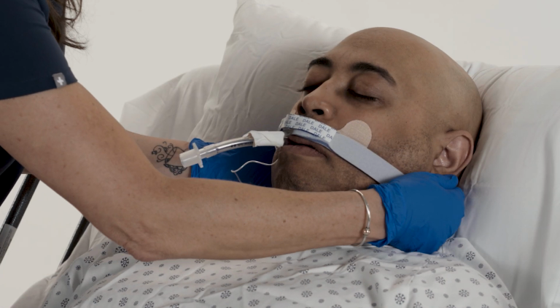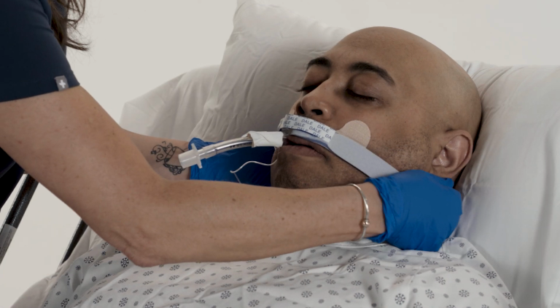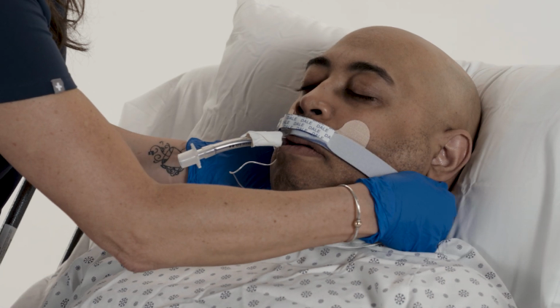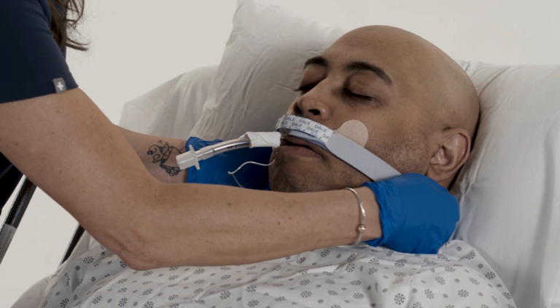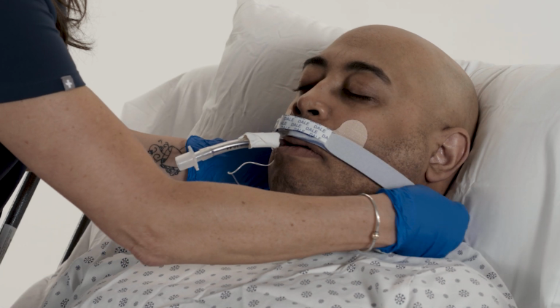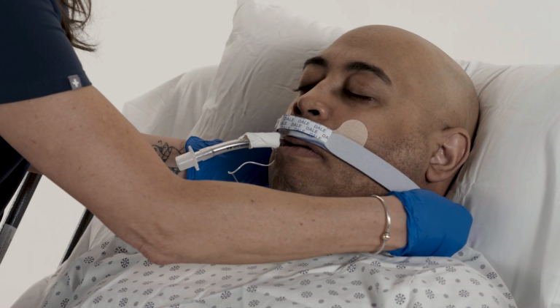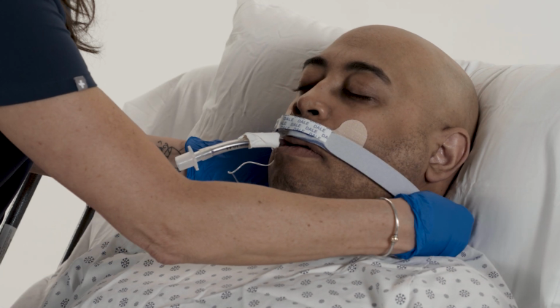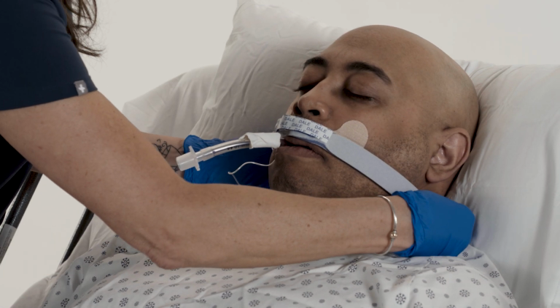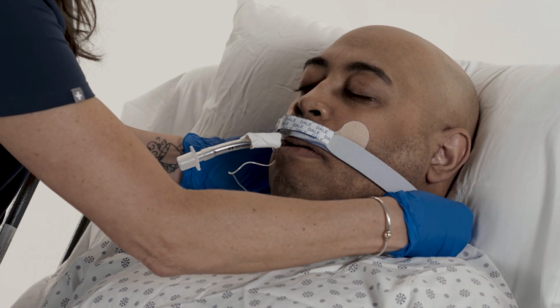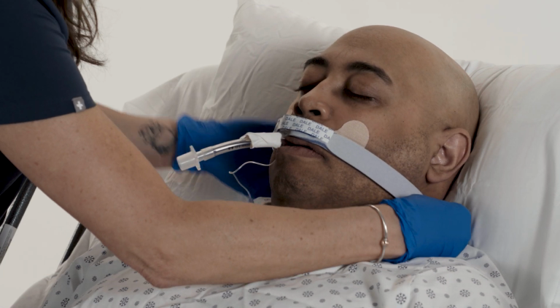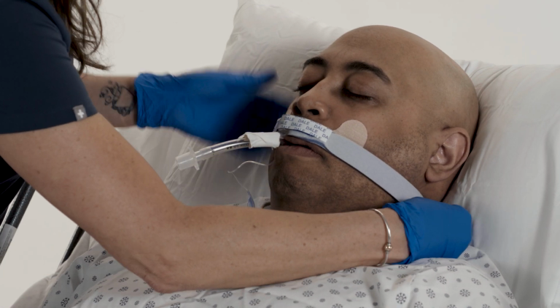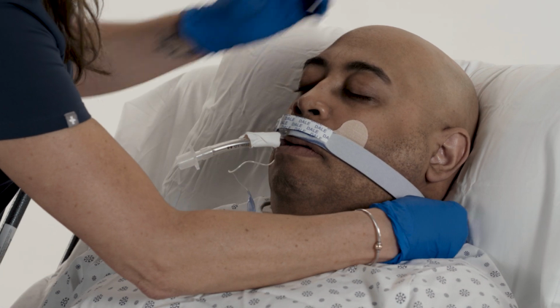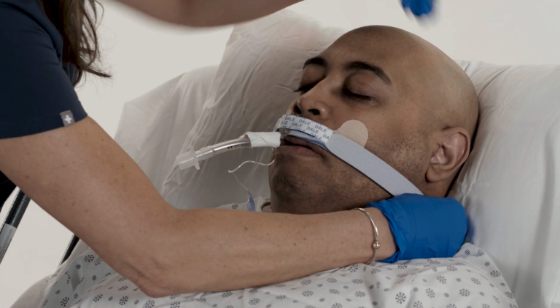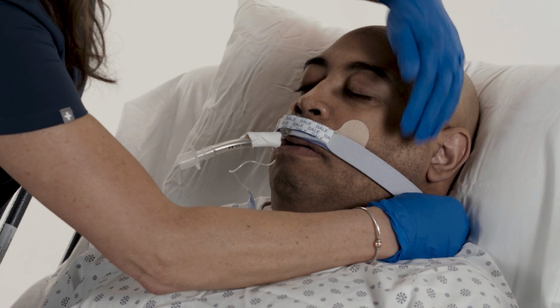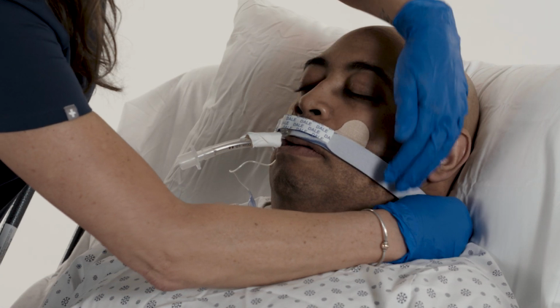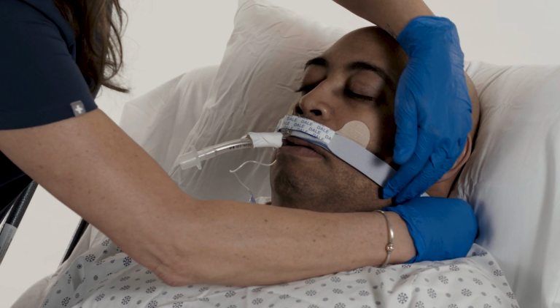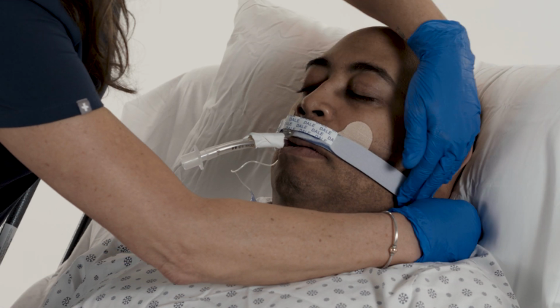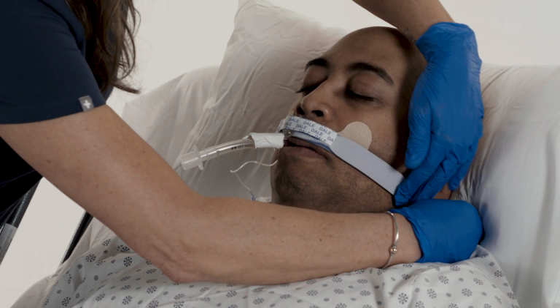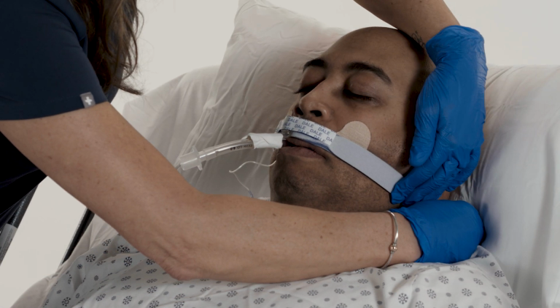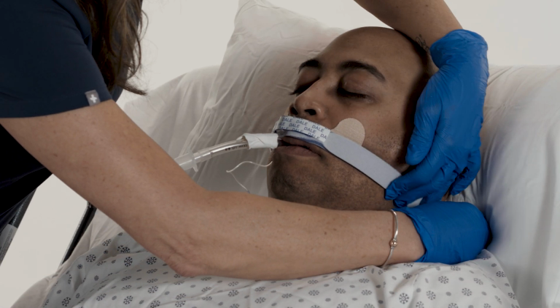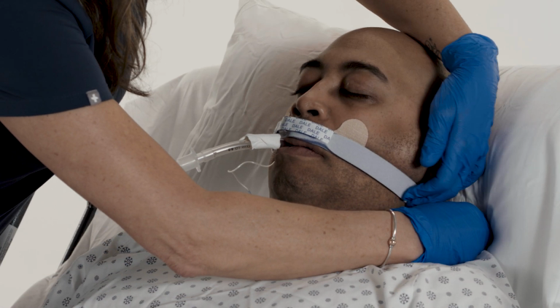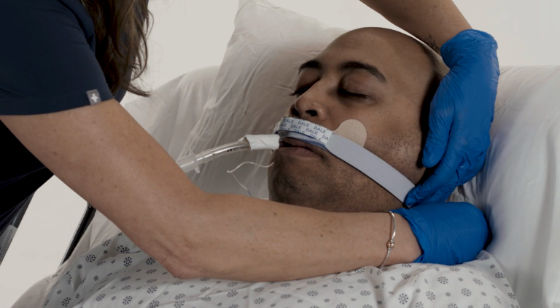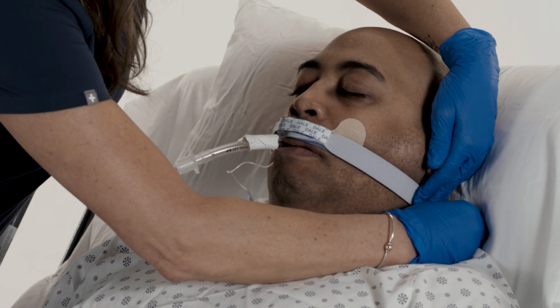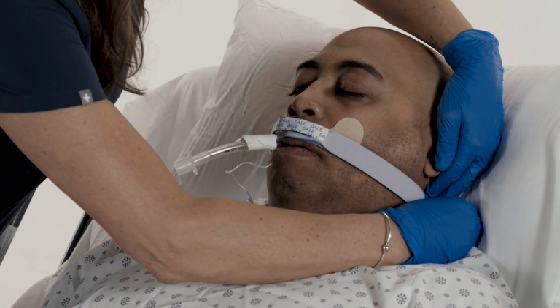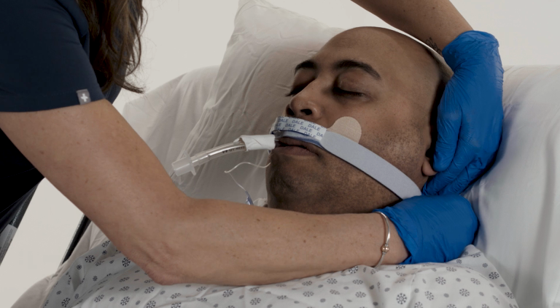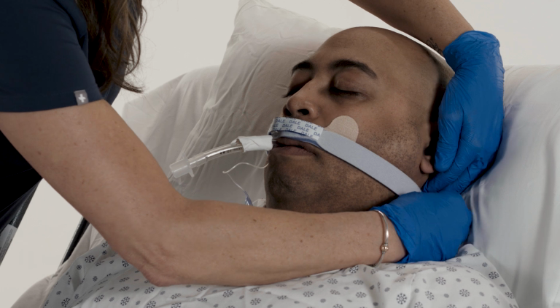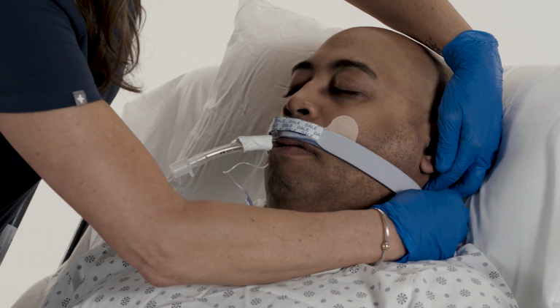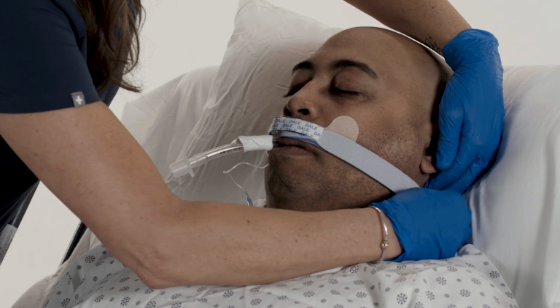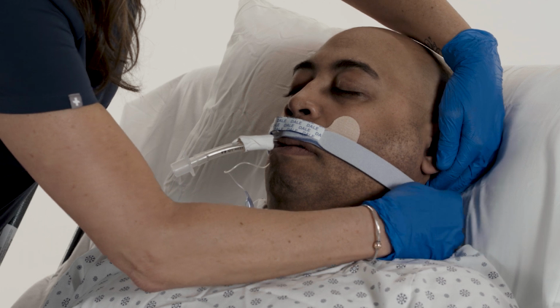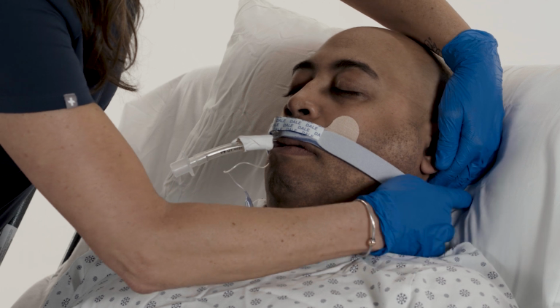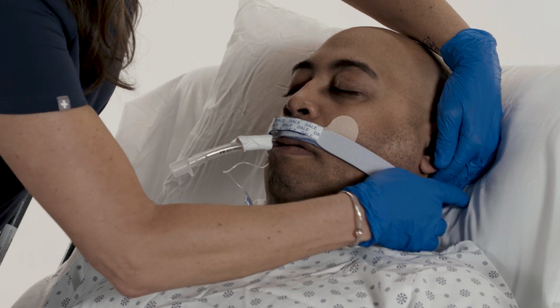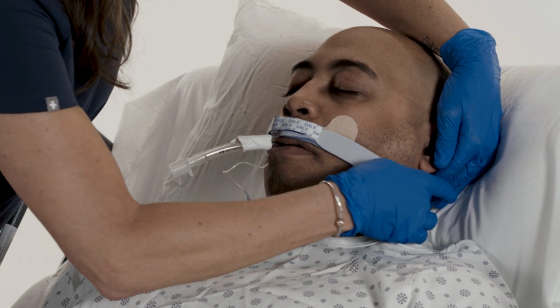Adjust the fastener tabs on the neckband for a snug fit as necessary.